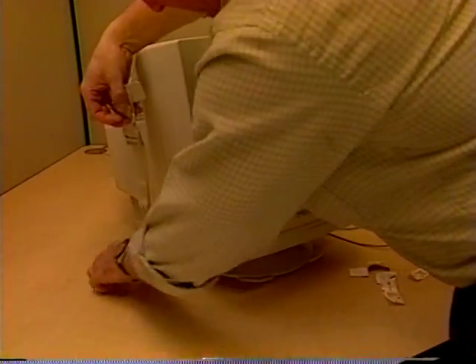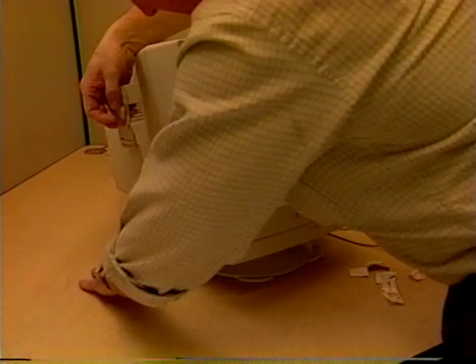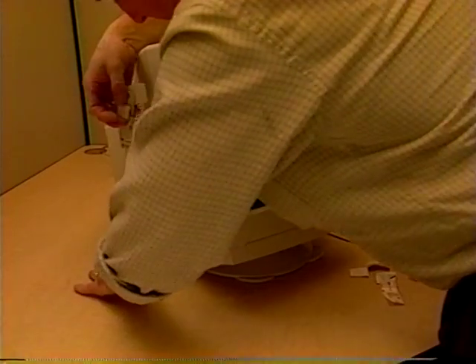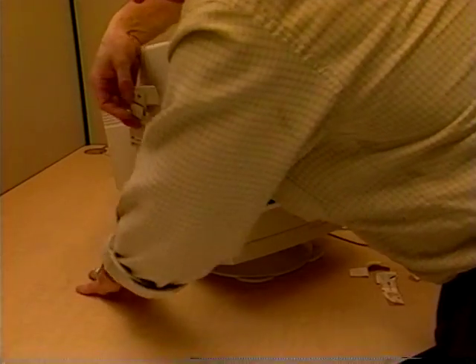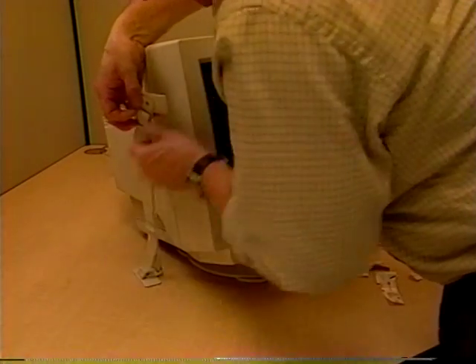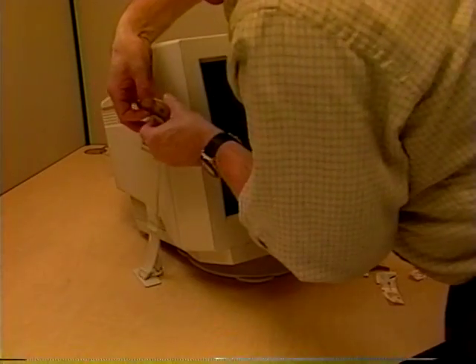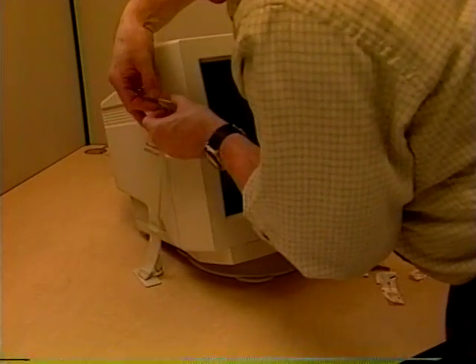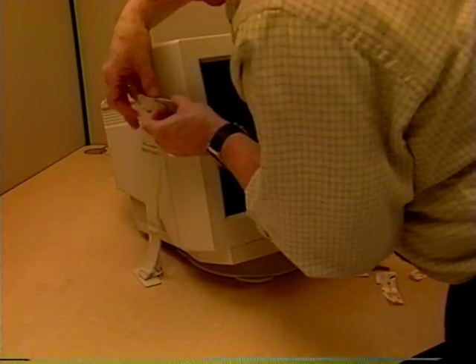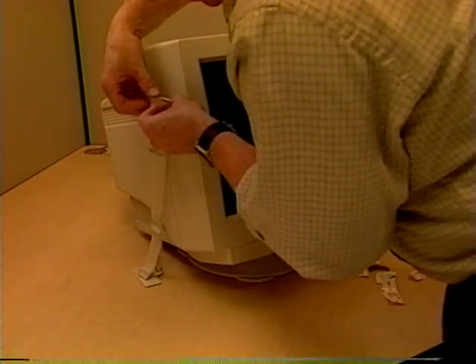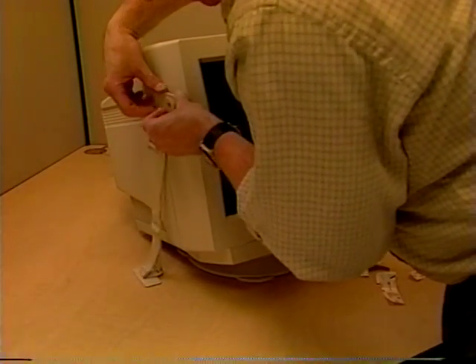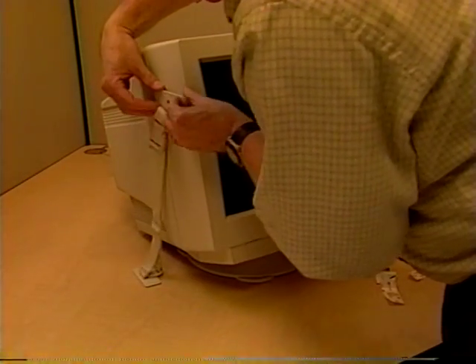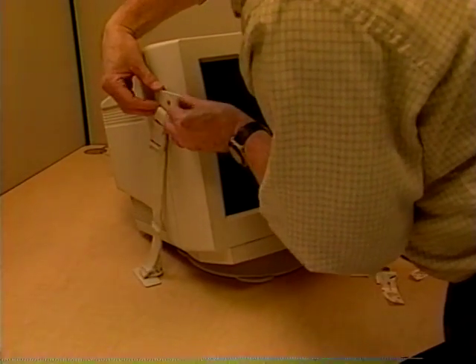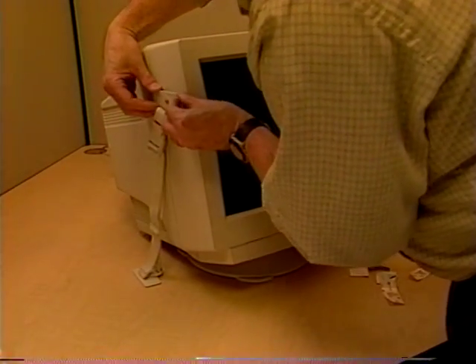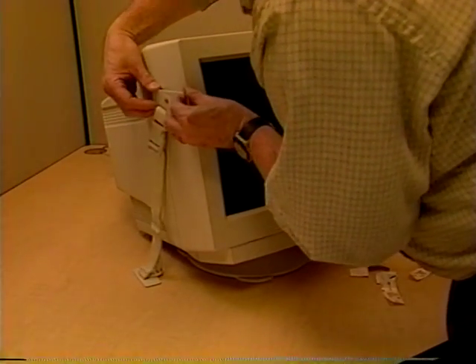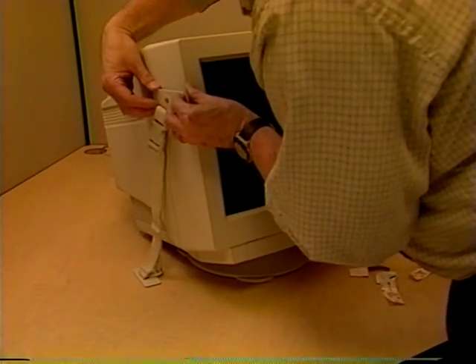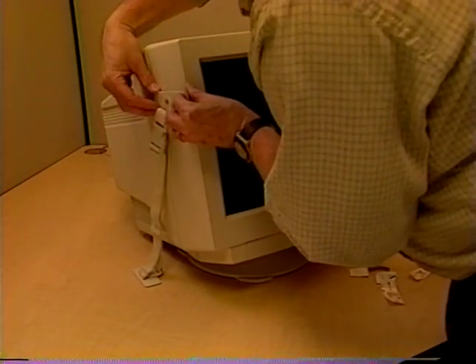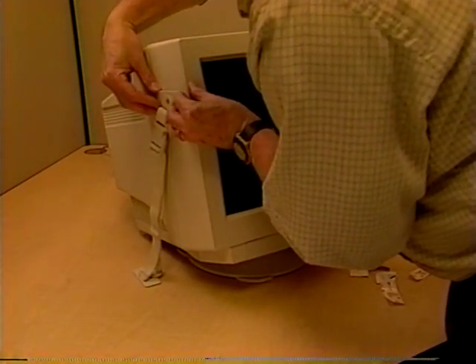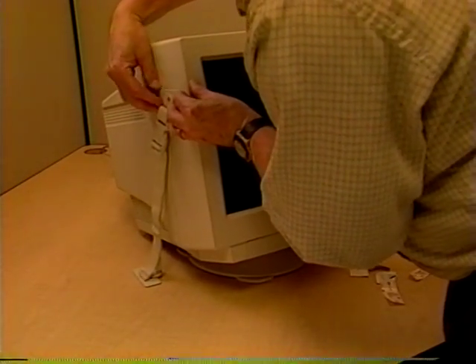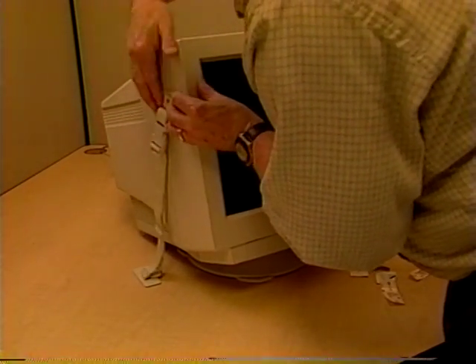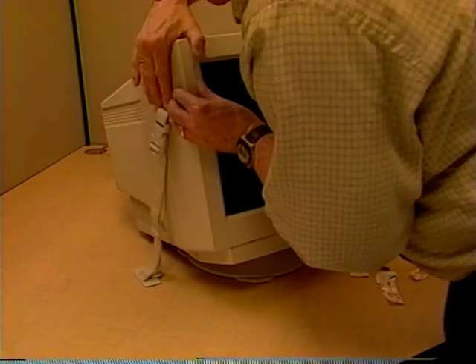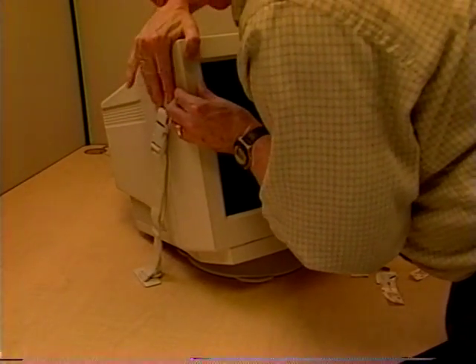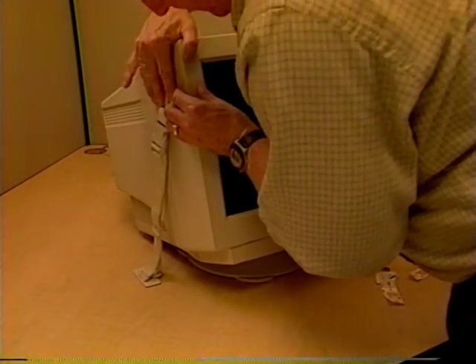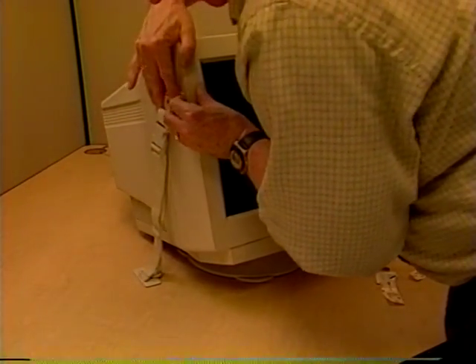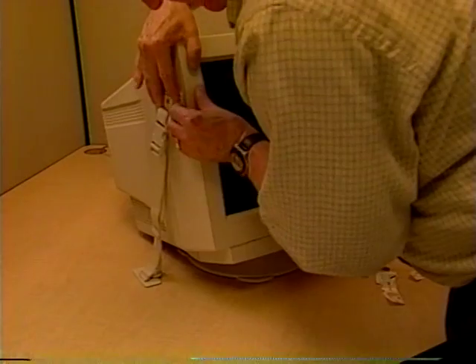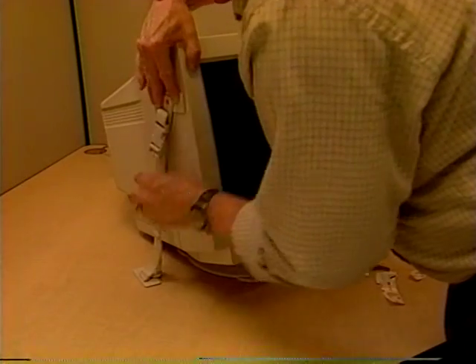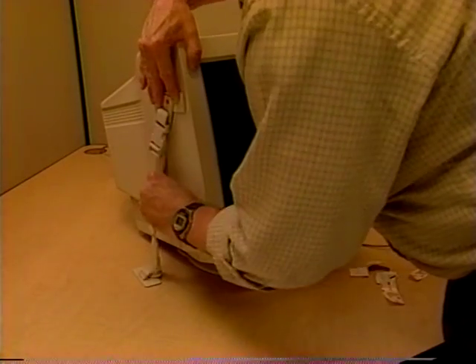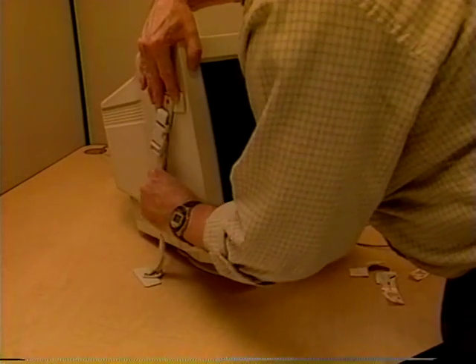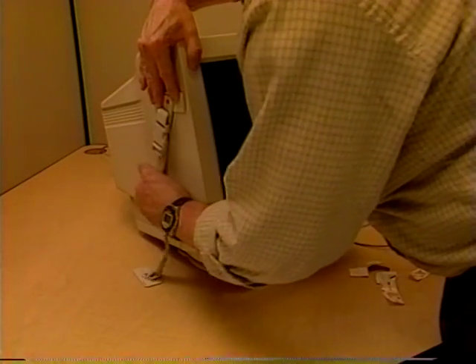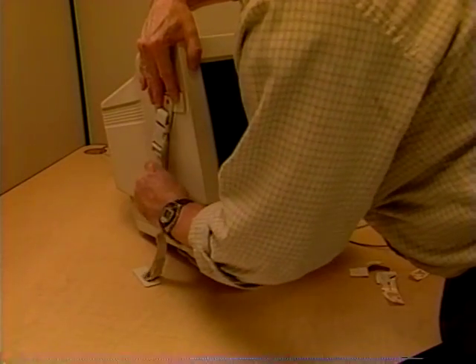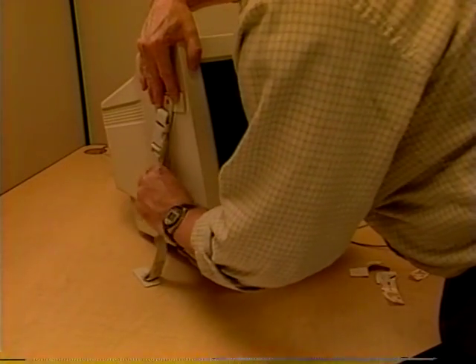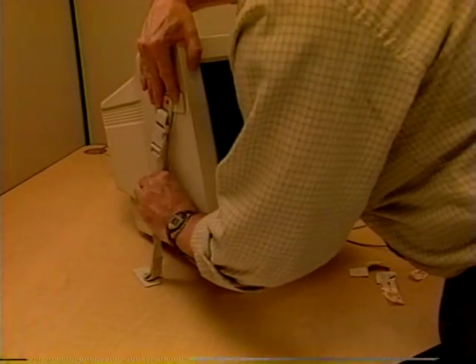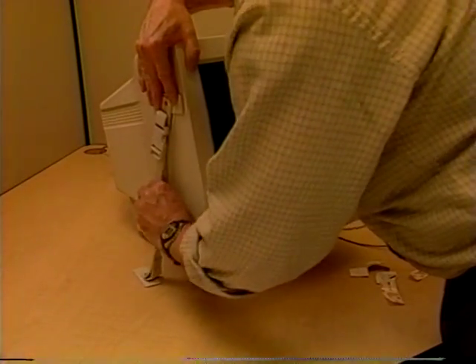Computers and monitors should be secured with seismic buckles, earthquake matting, or other earthquake restraining devices.